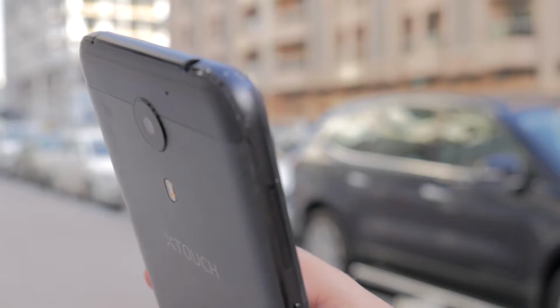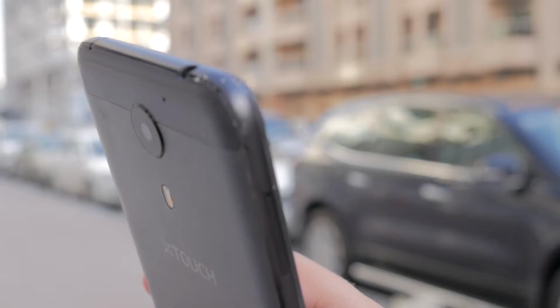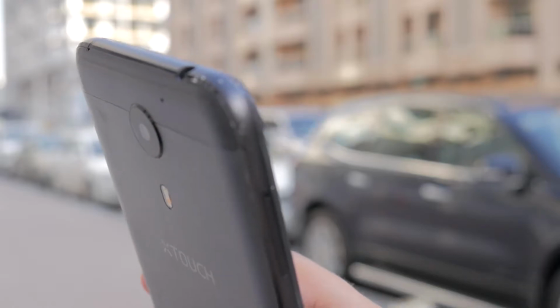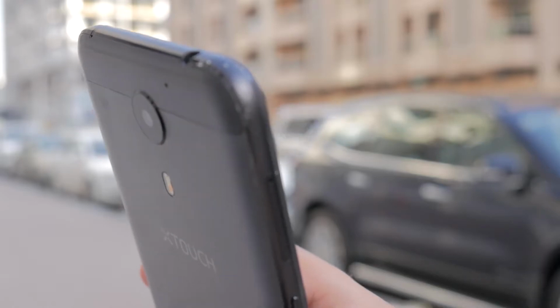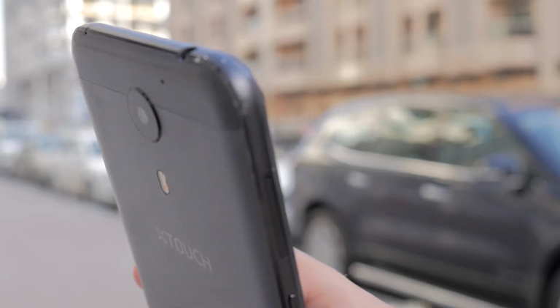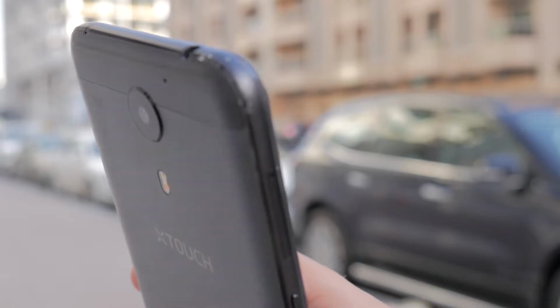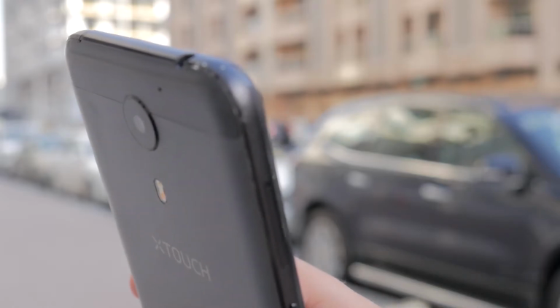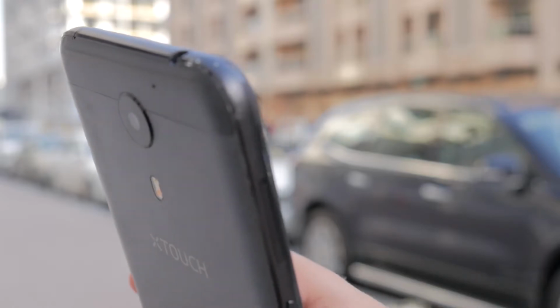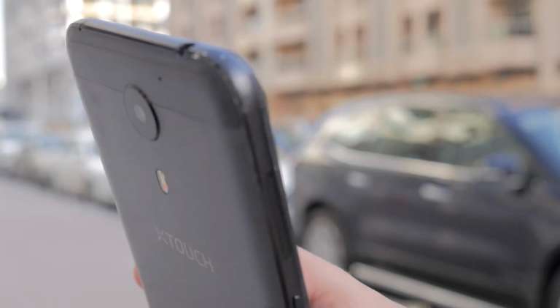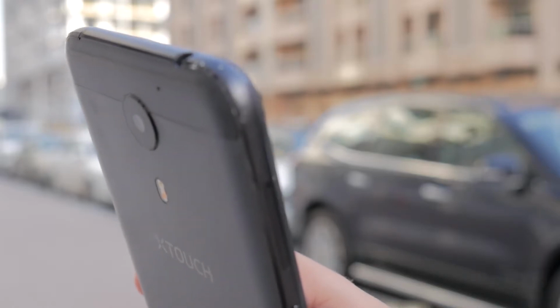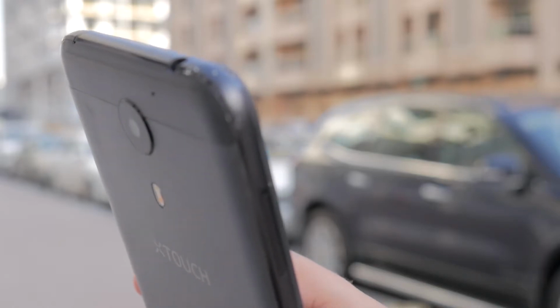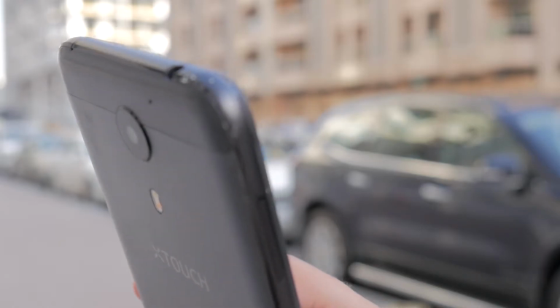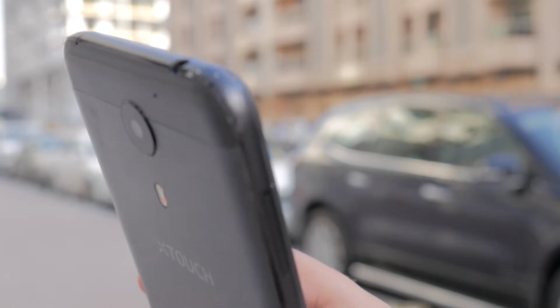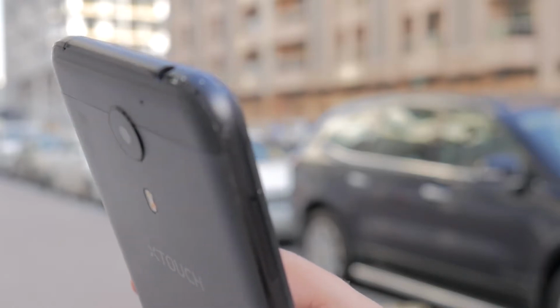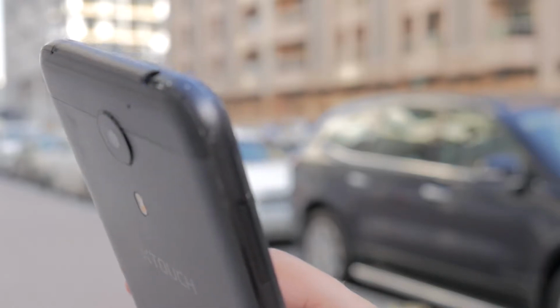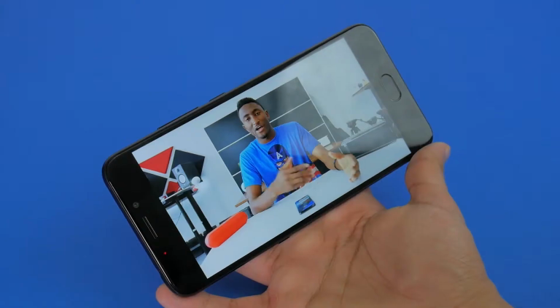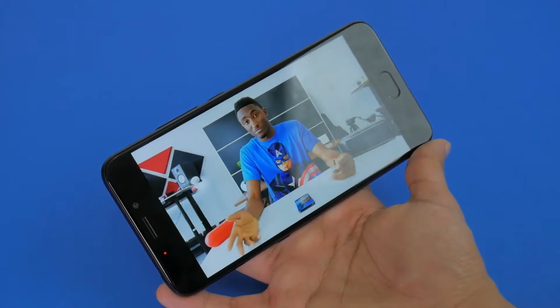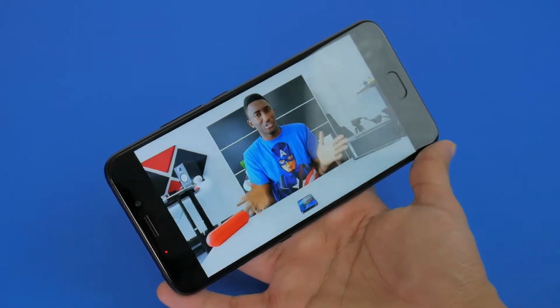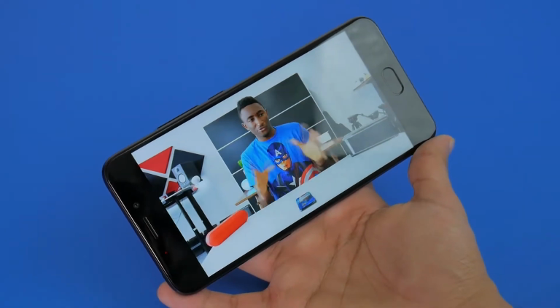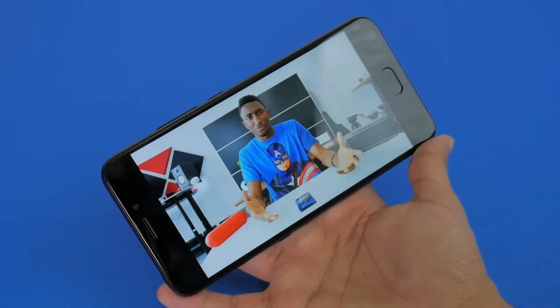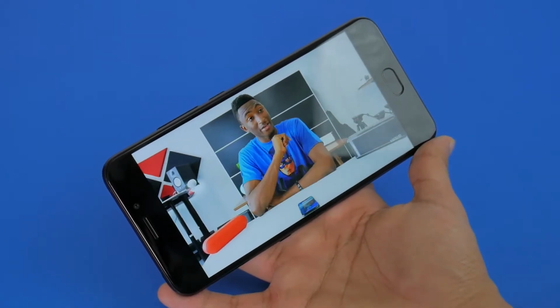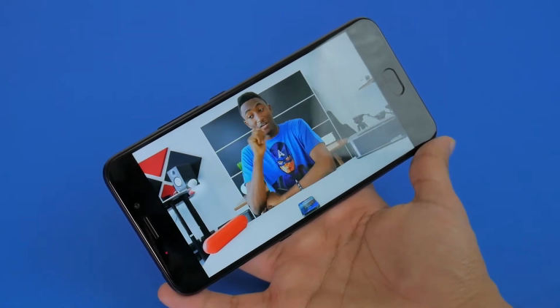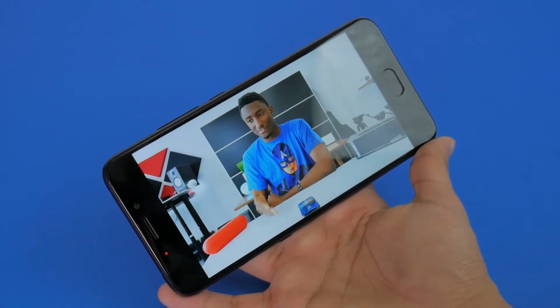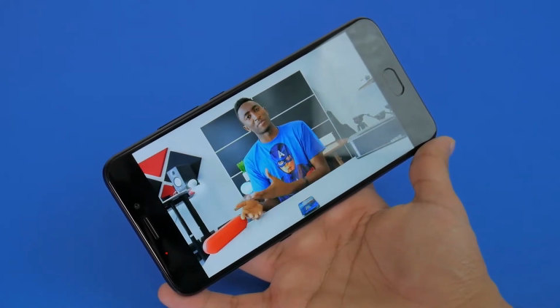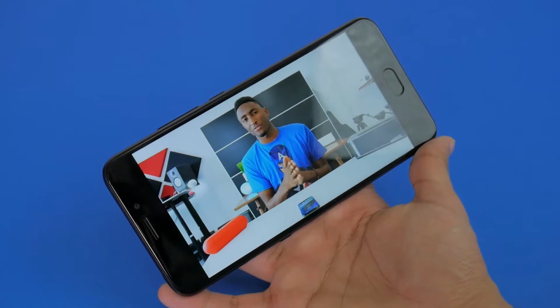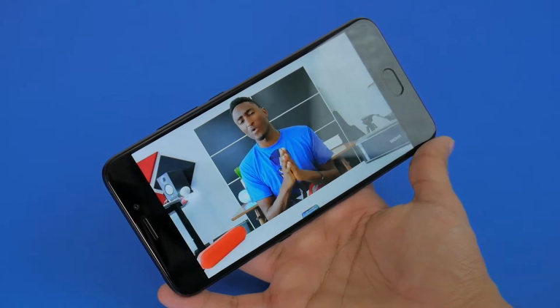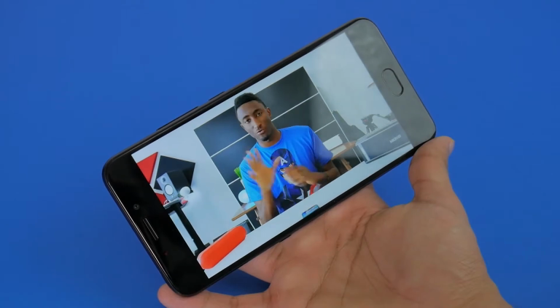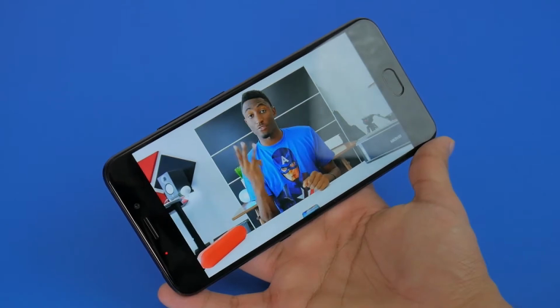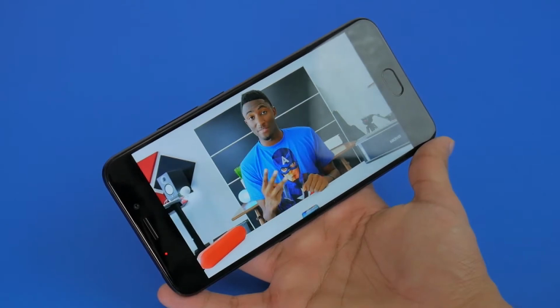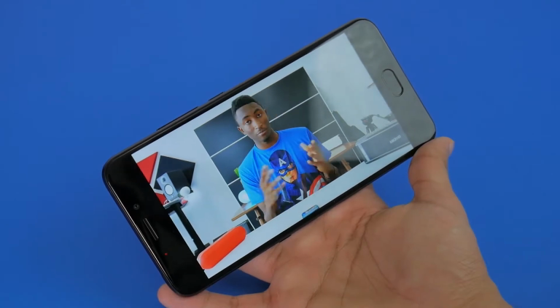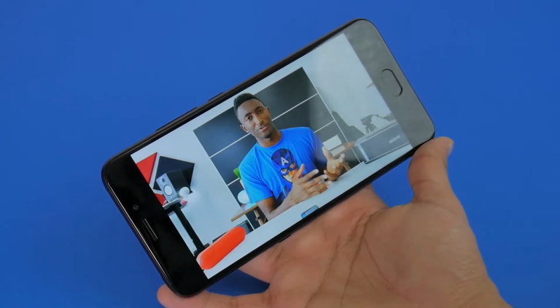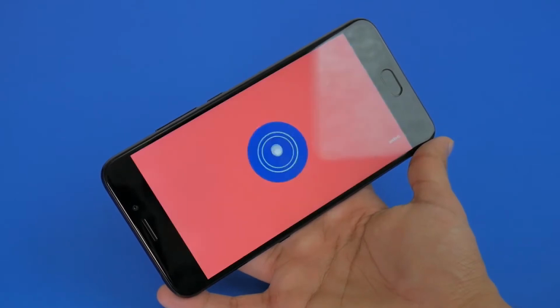The phone is a bit on the chunky side, but that extra bit of space hasn't really been wasted.